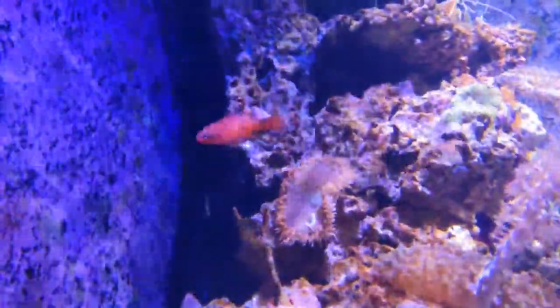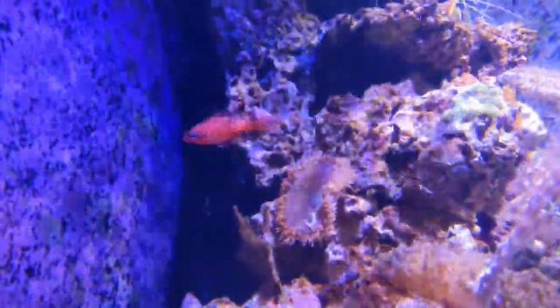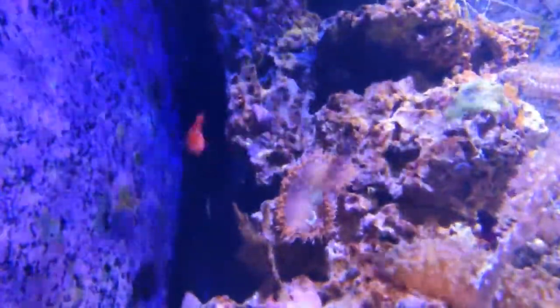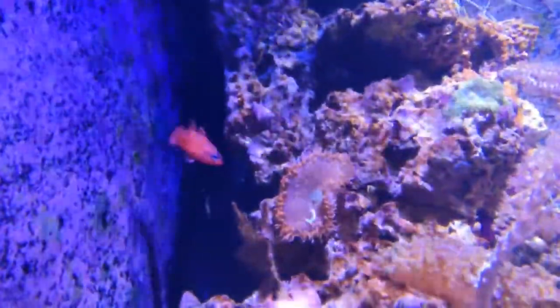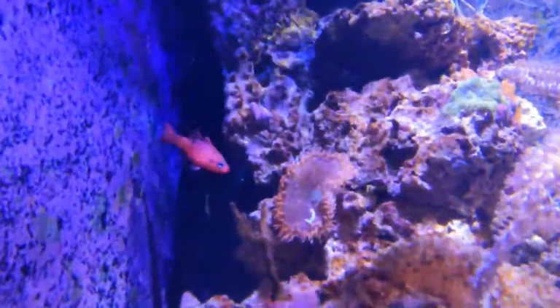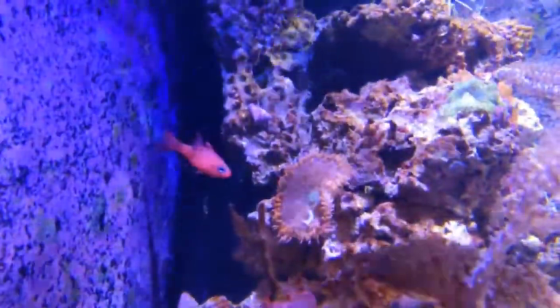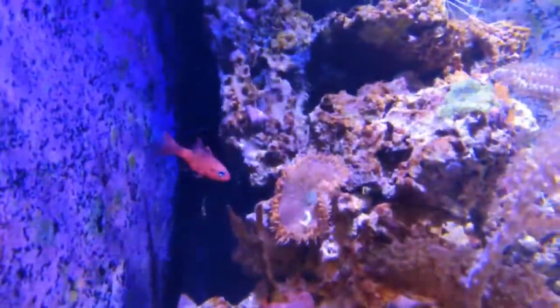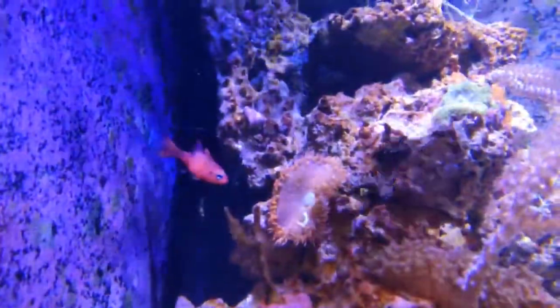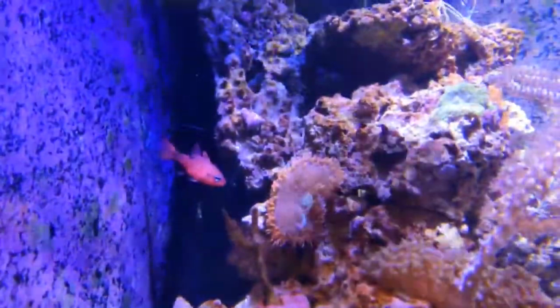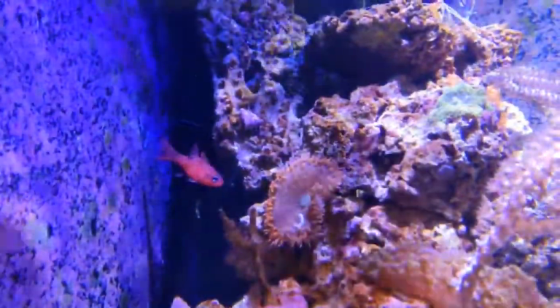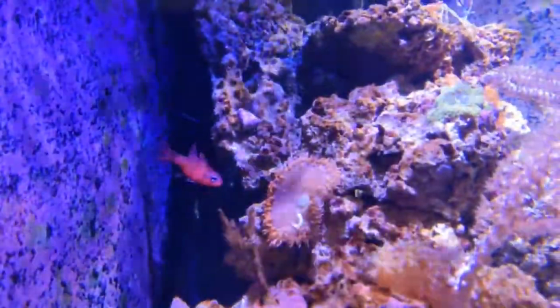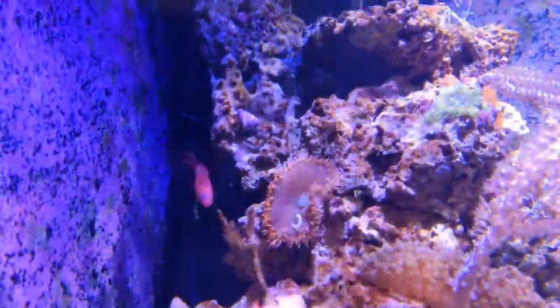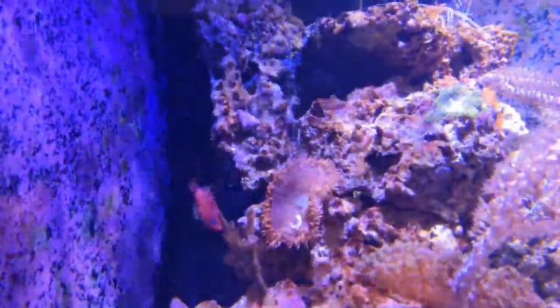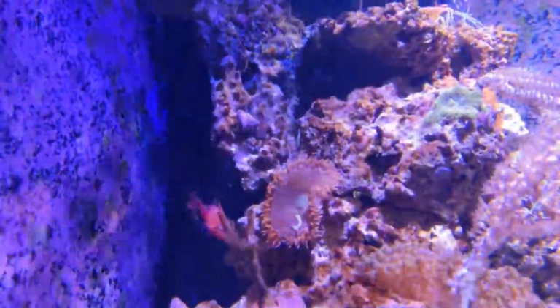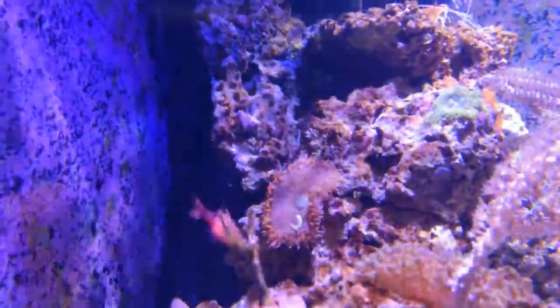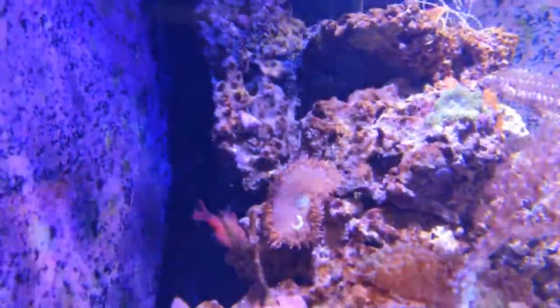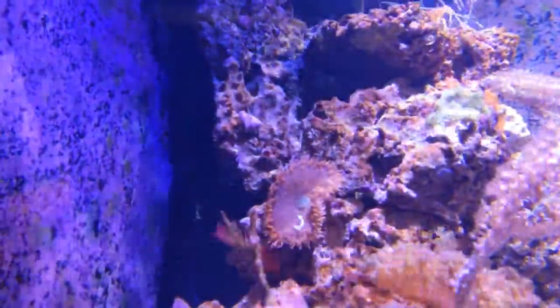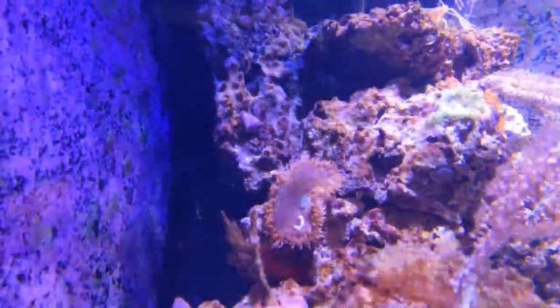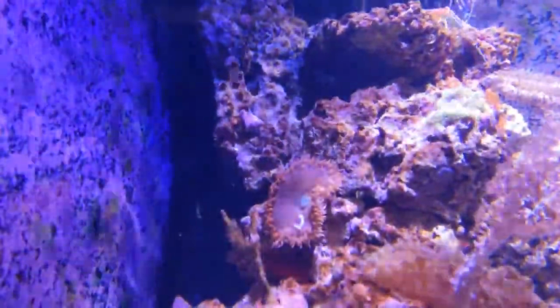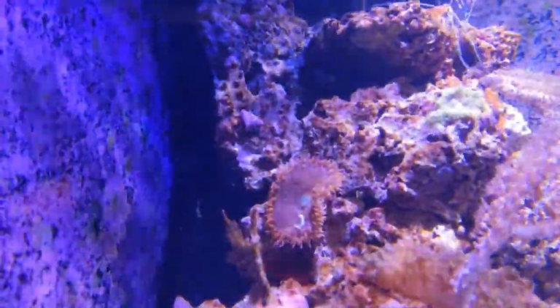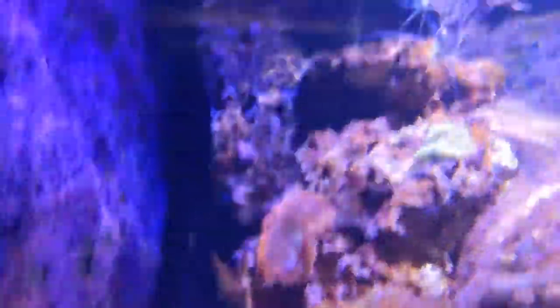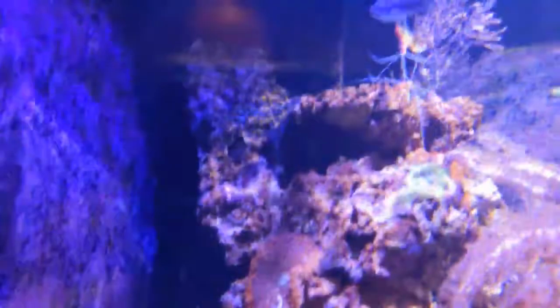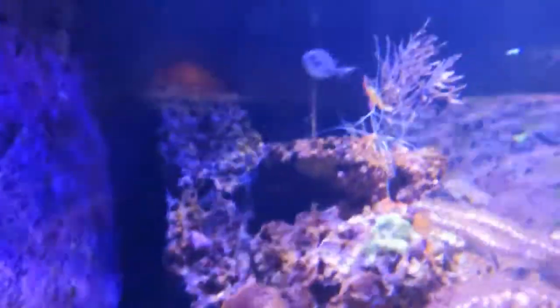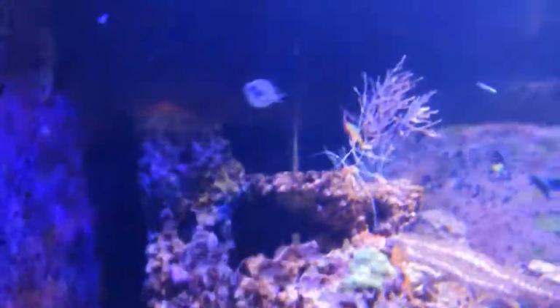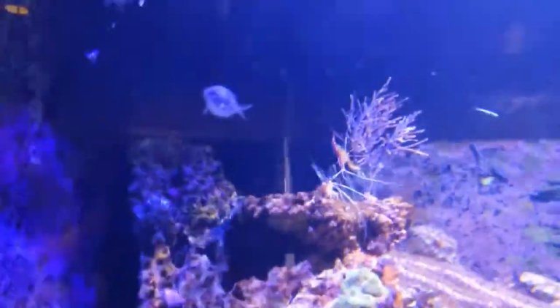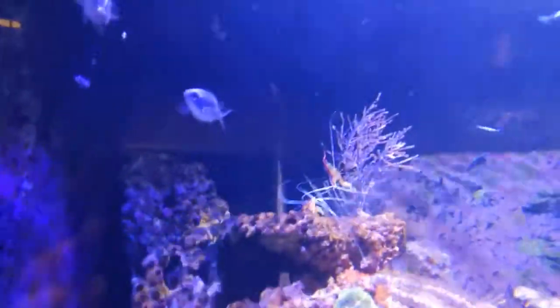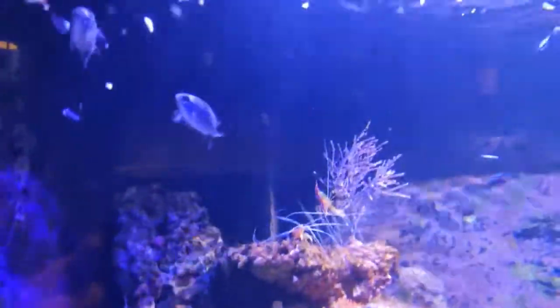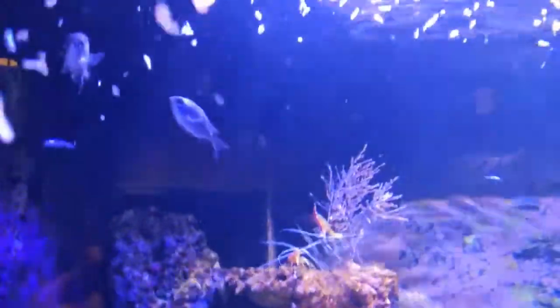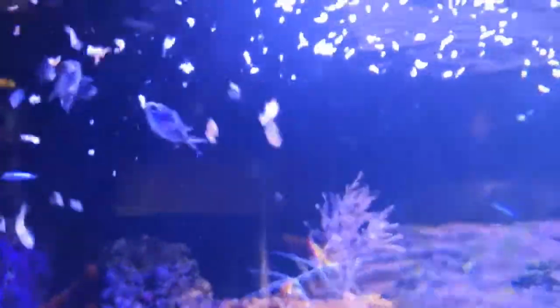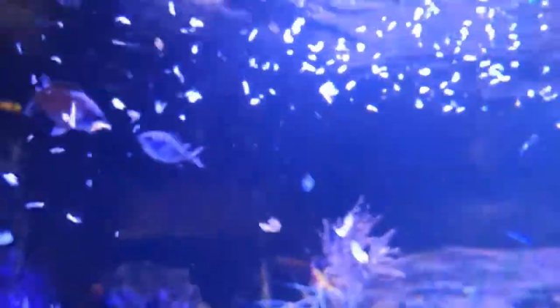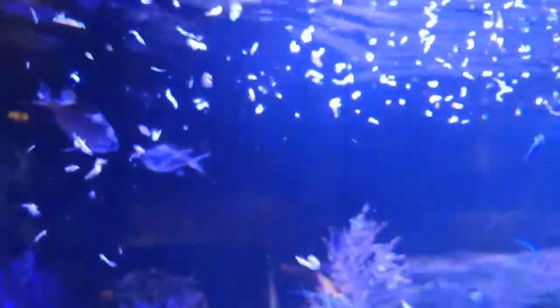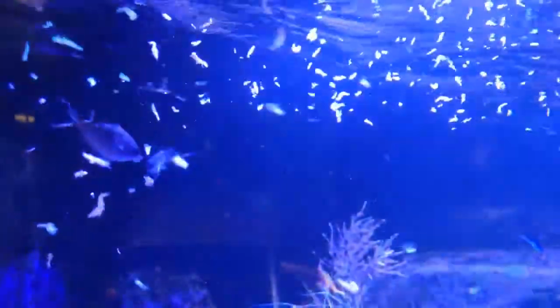And while we're doing that, we're going to go ahead and broadcast feed our fish.